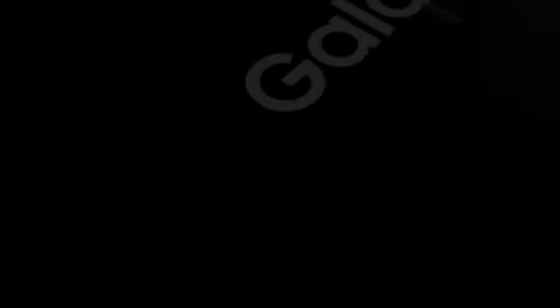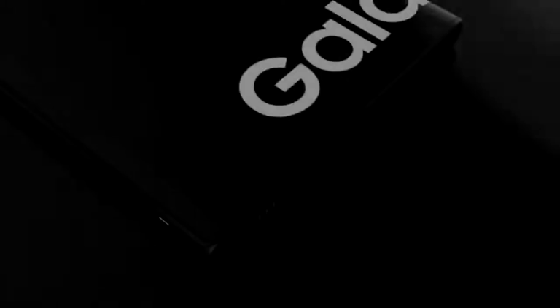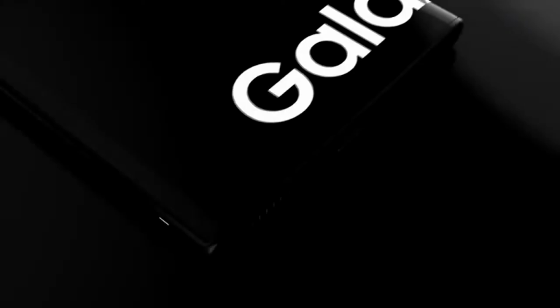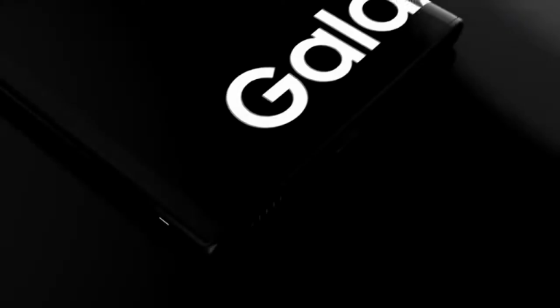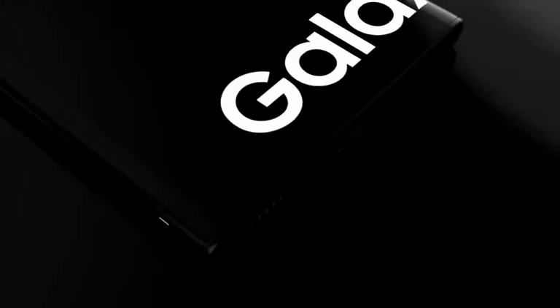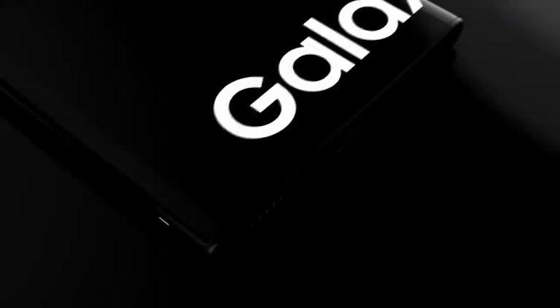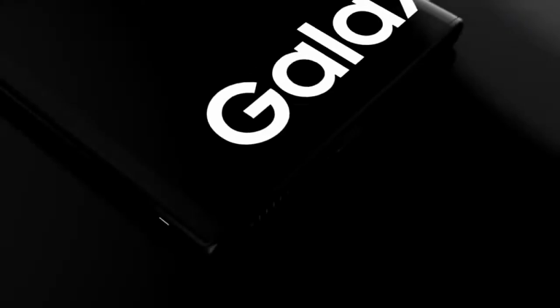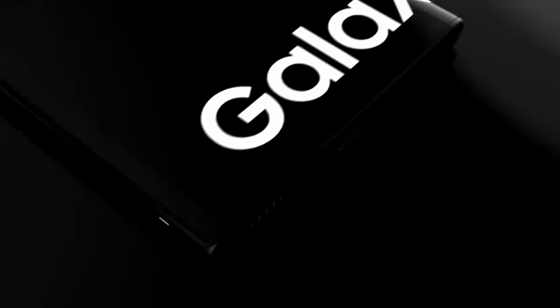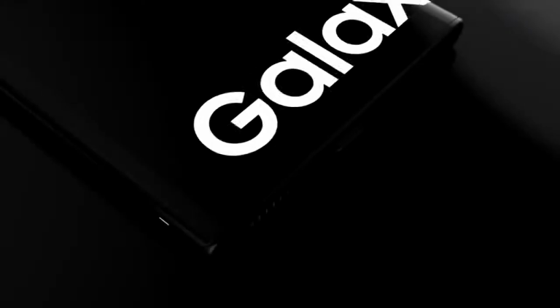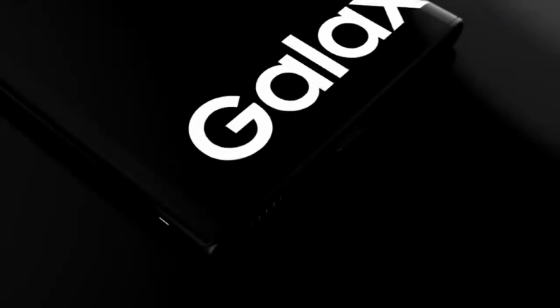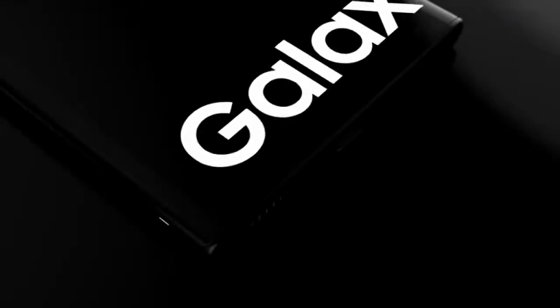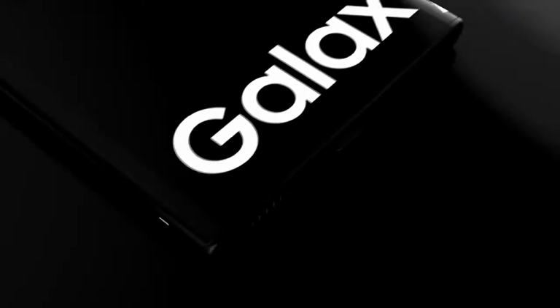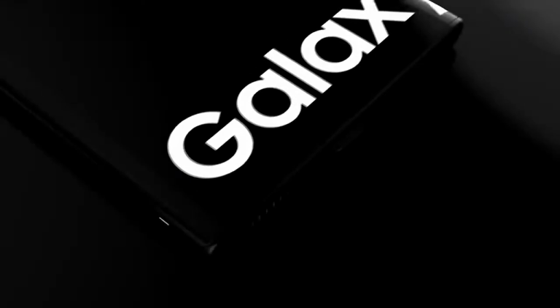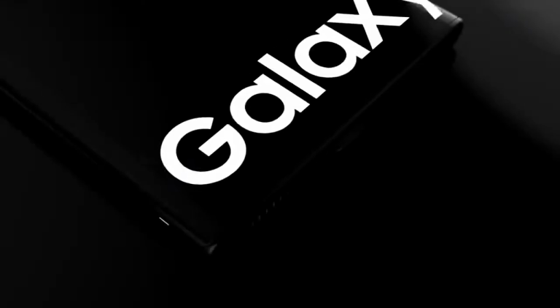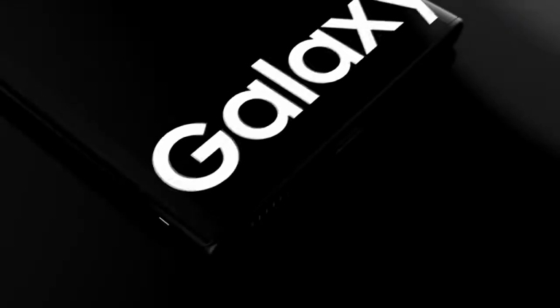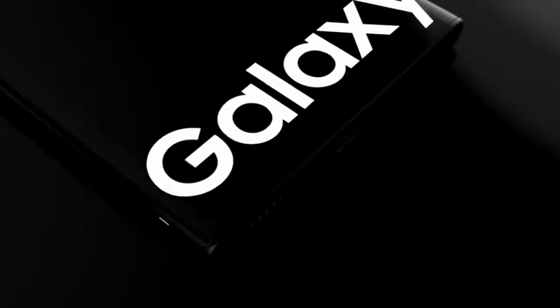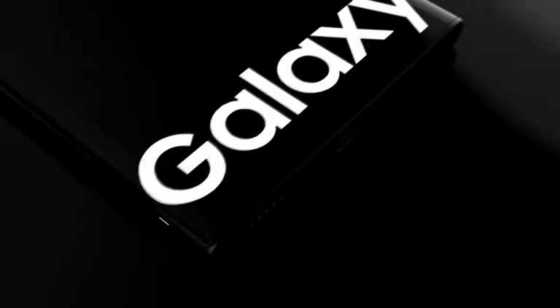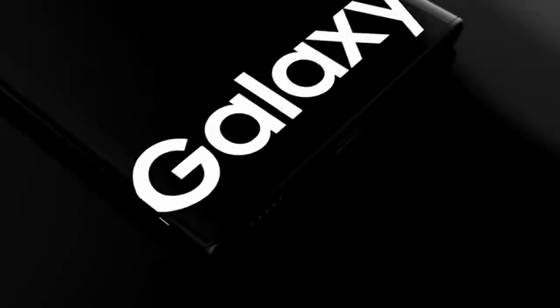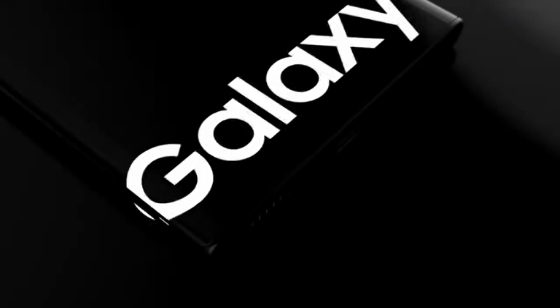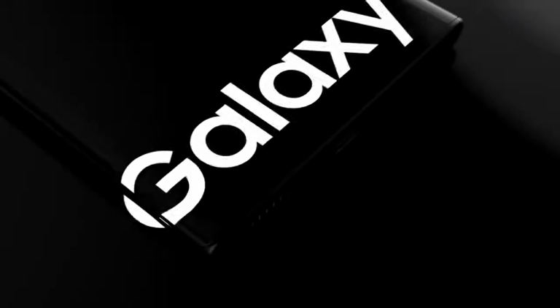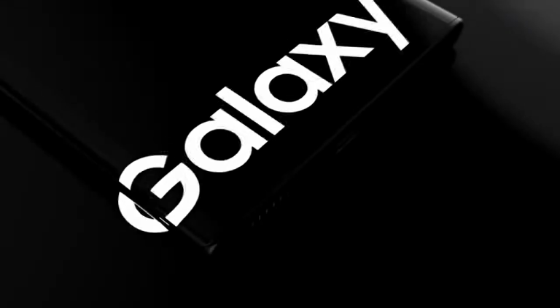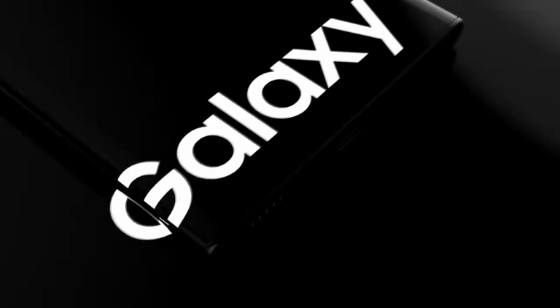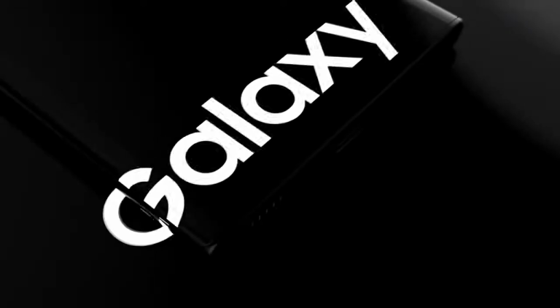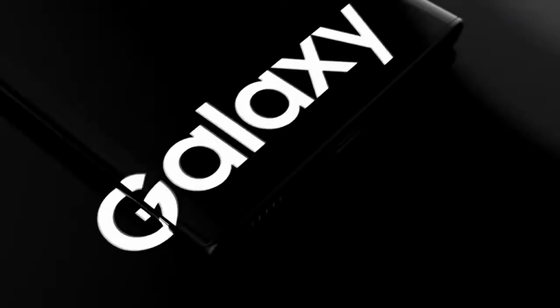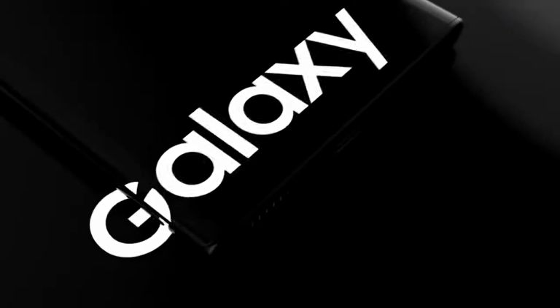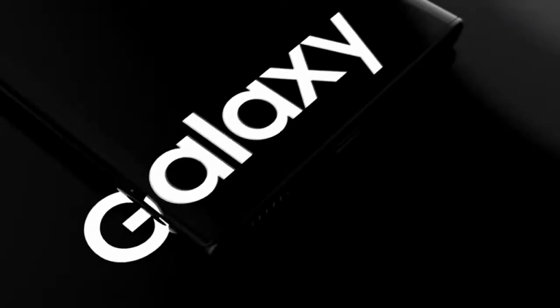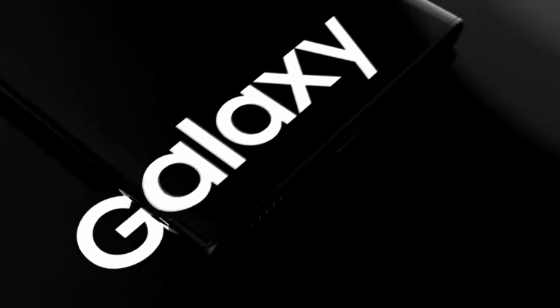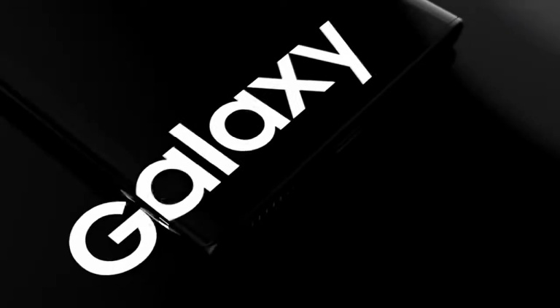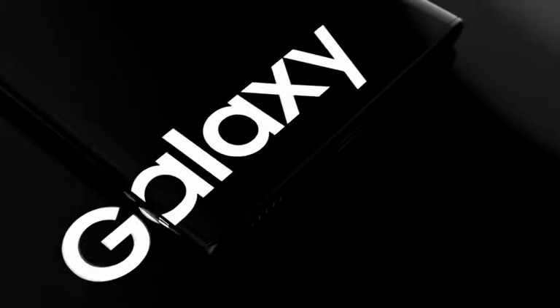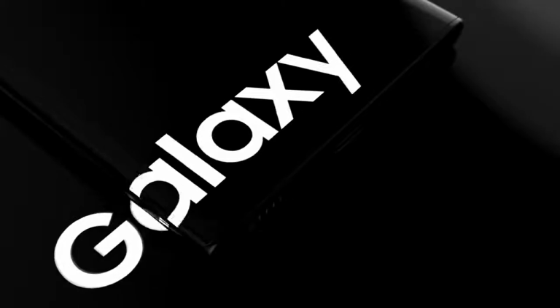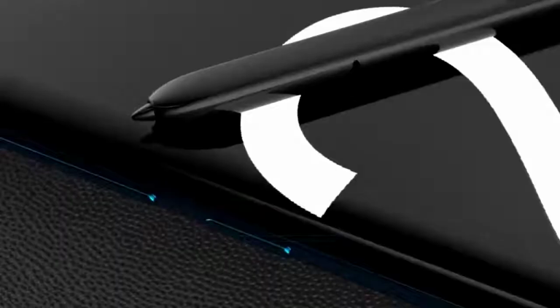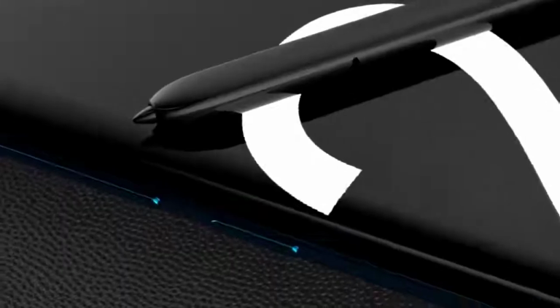I've got some huge news to share about the Samsung Galaxy Note 20, and that's coming up right after this.